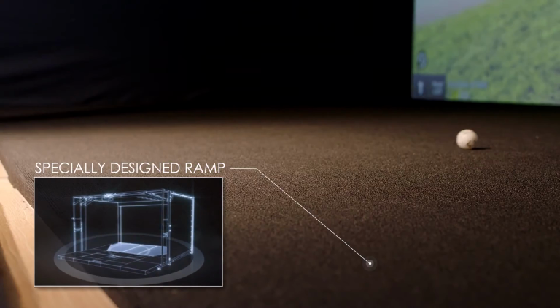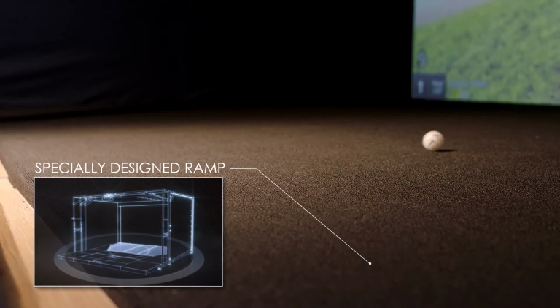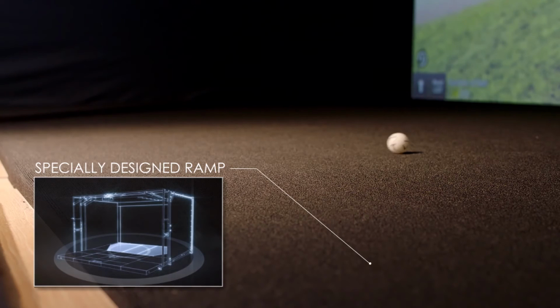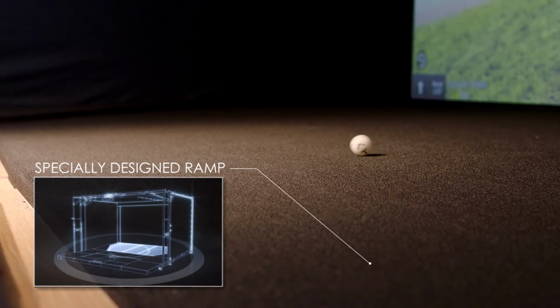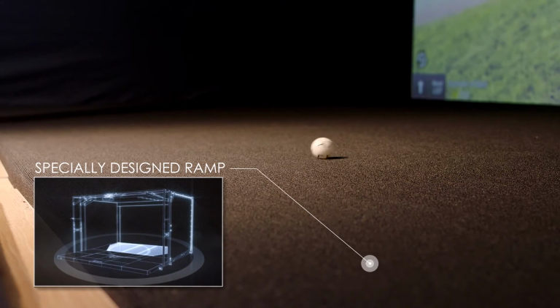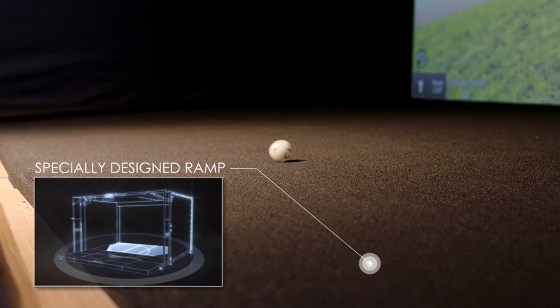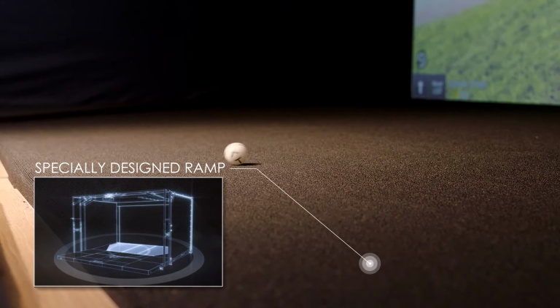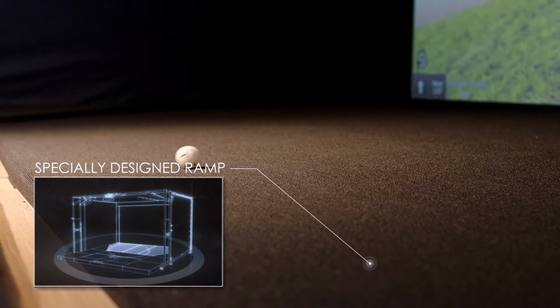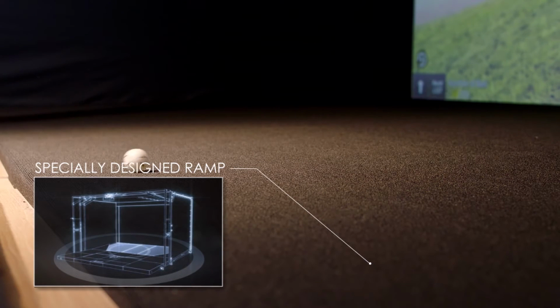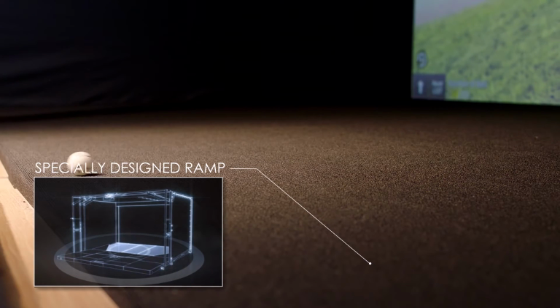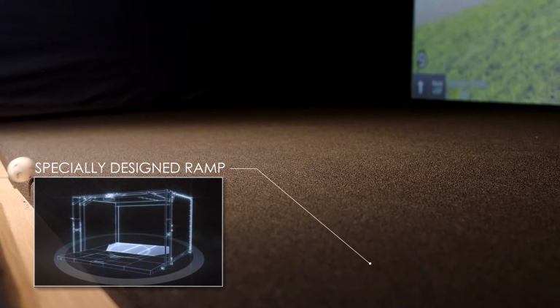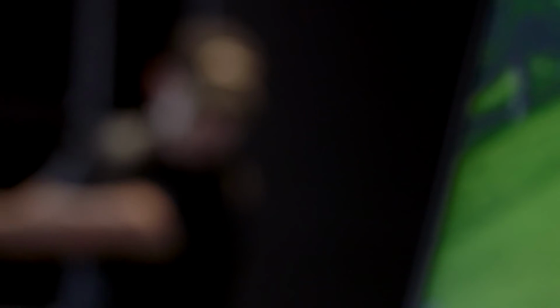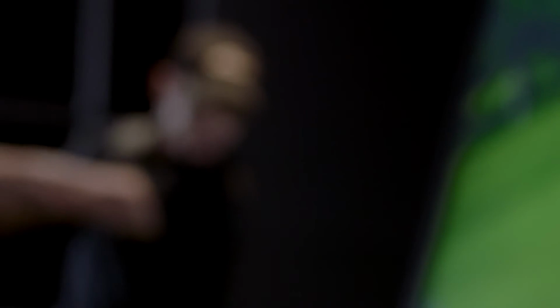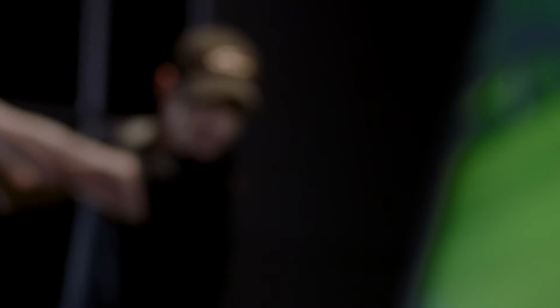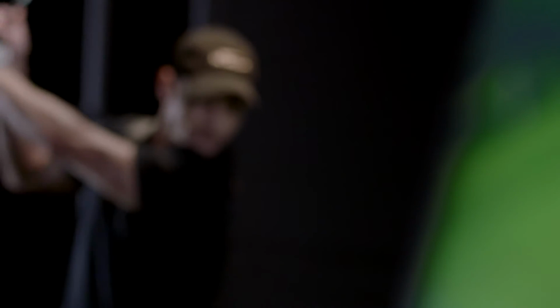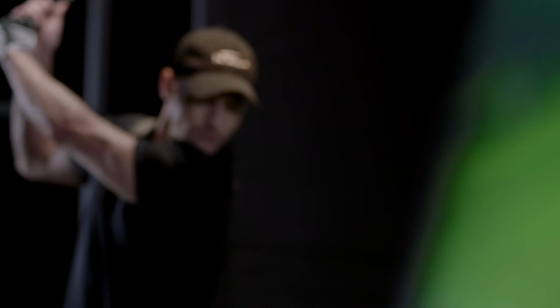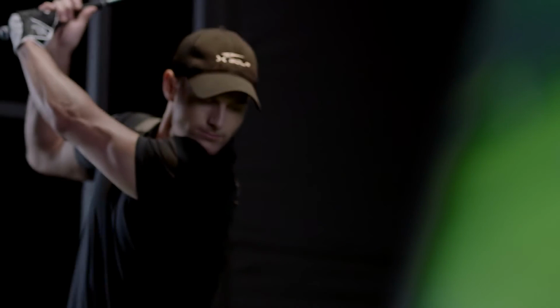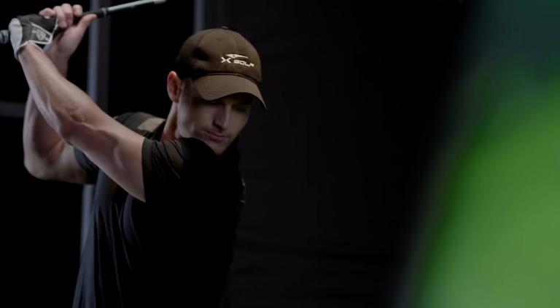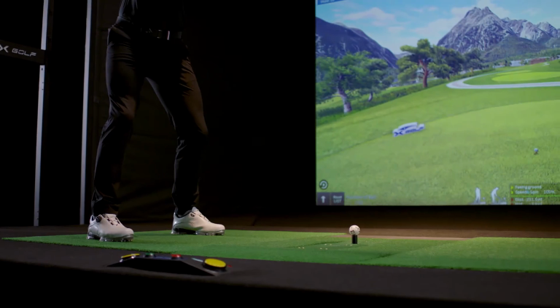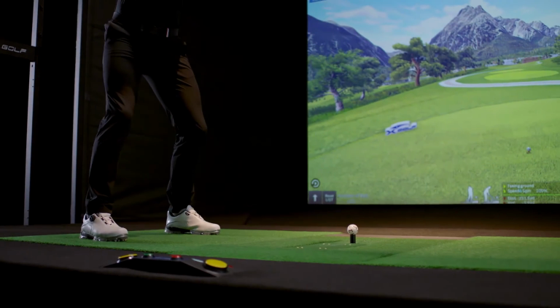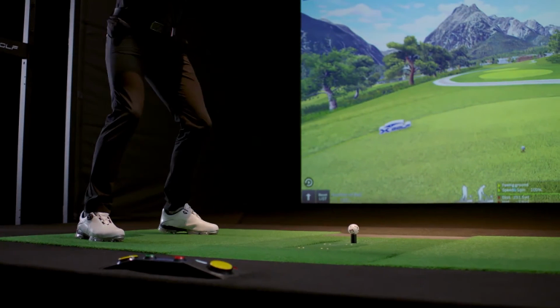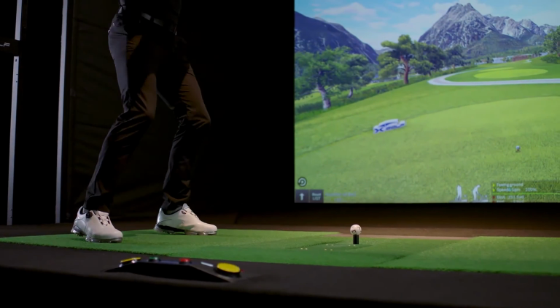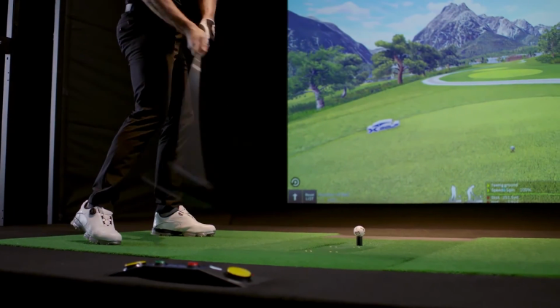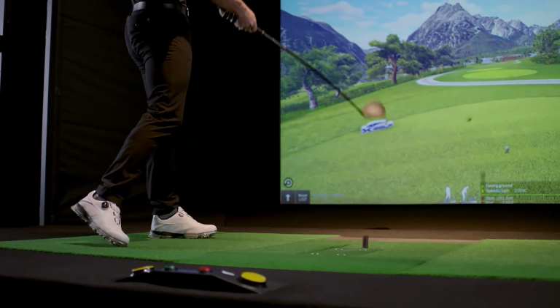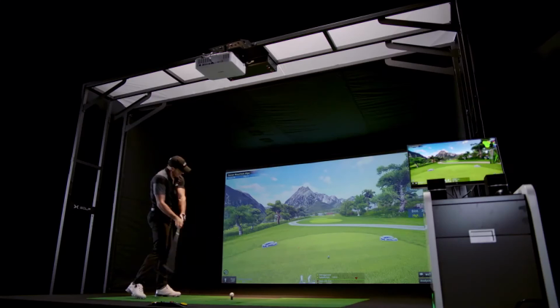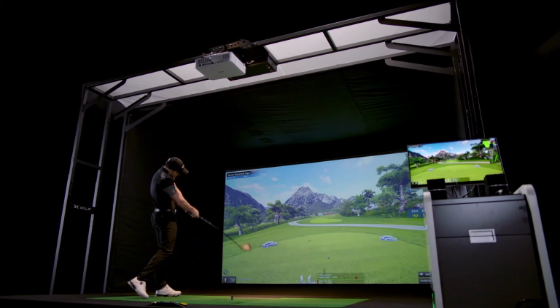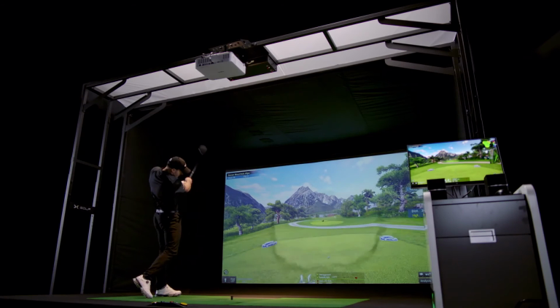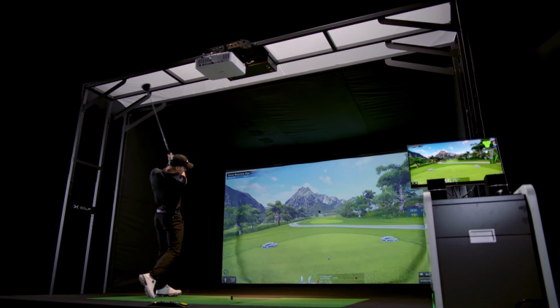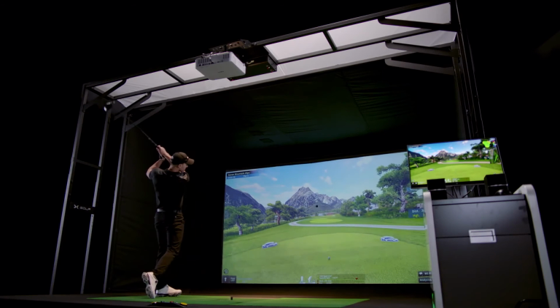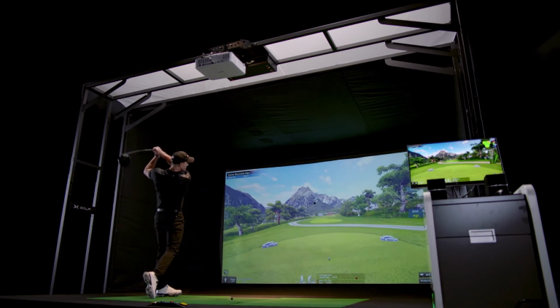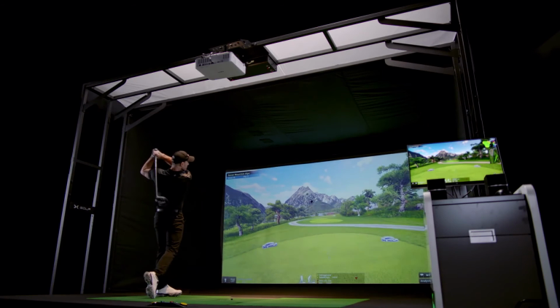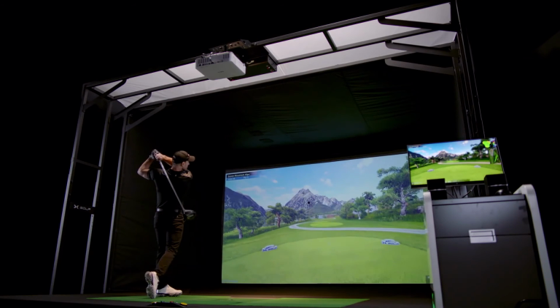X-Booth has an inbuilt ball return feature that works intelligently with X-Ball, our automatic ball feeder and tee-up system.